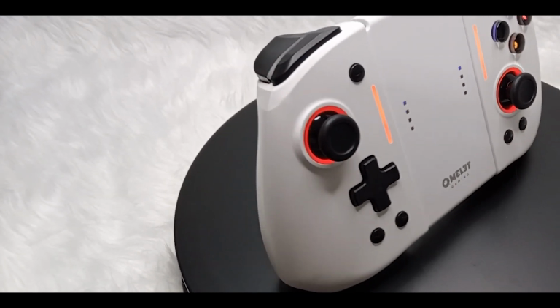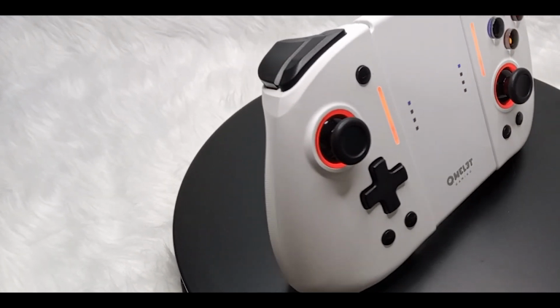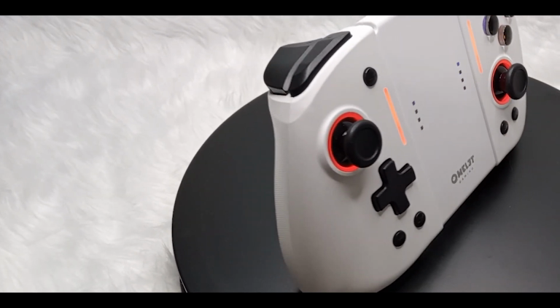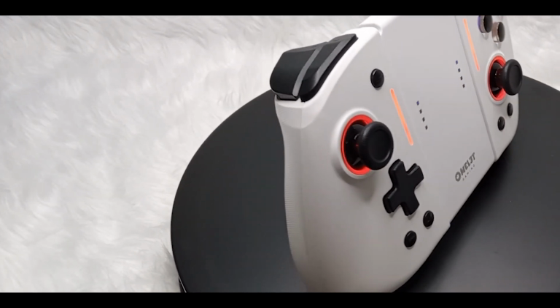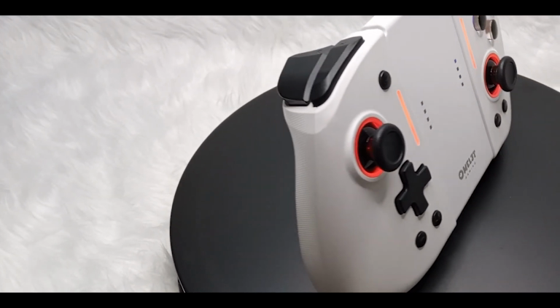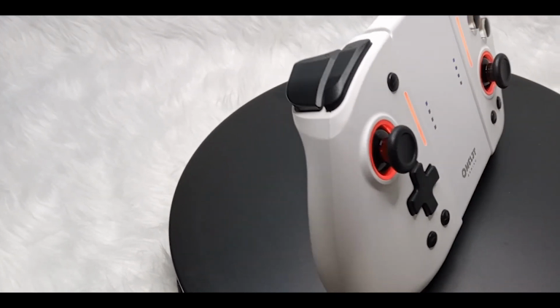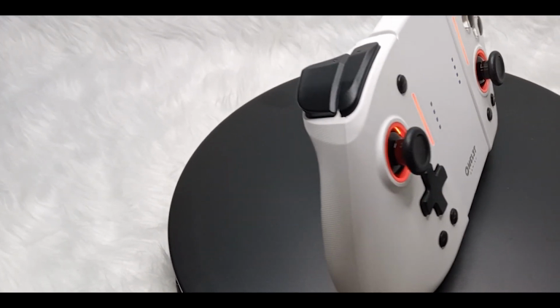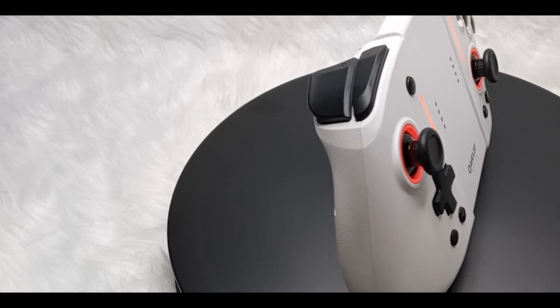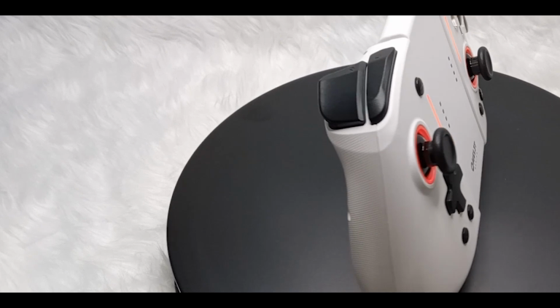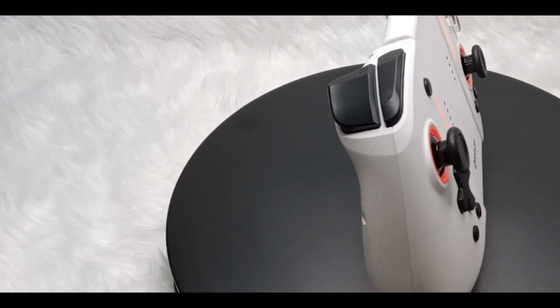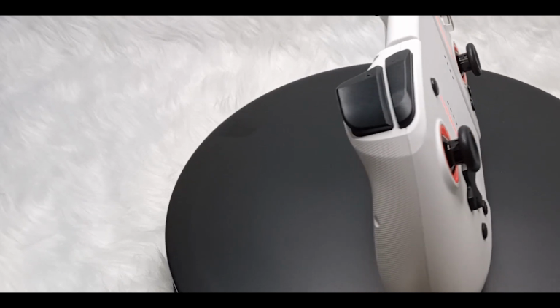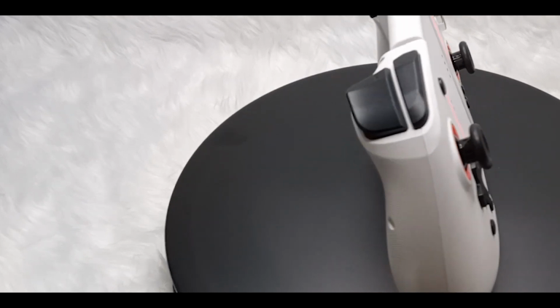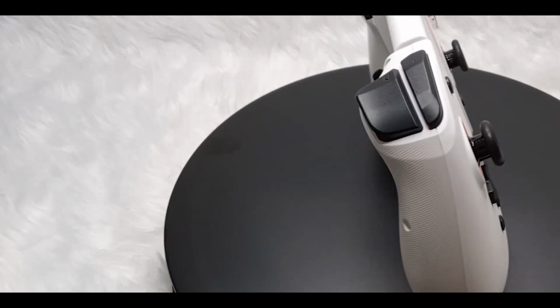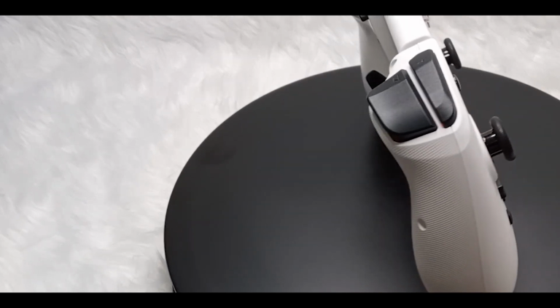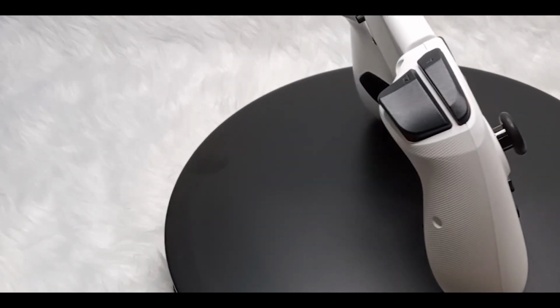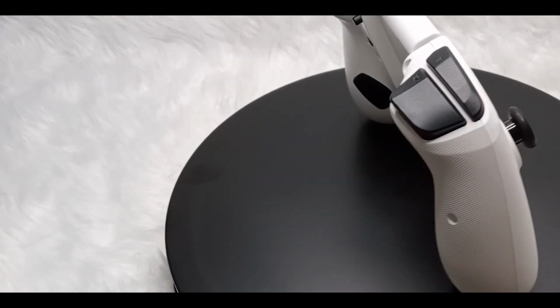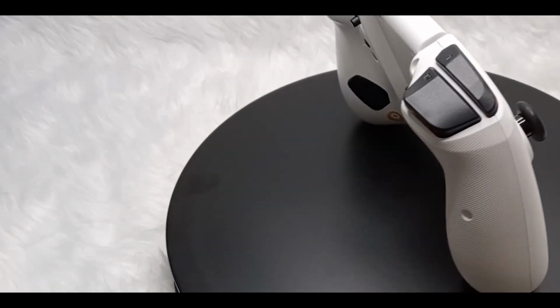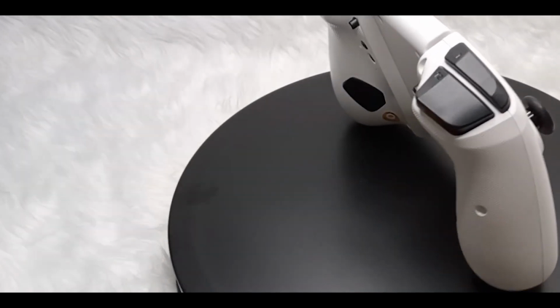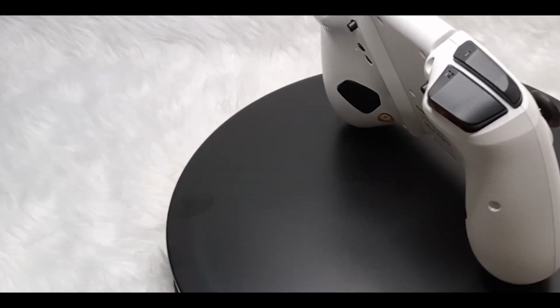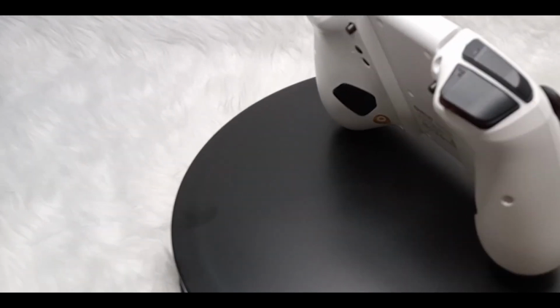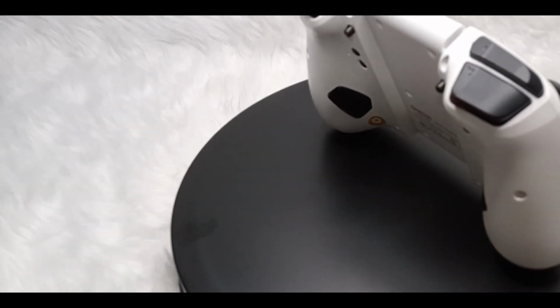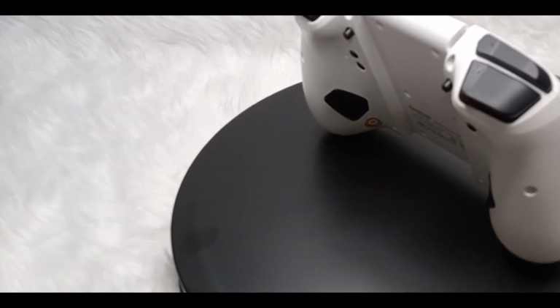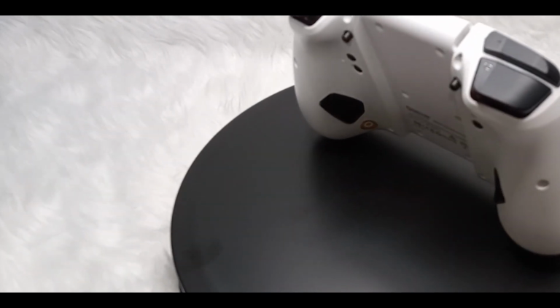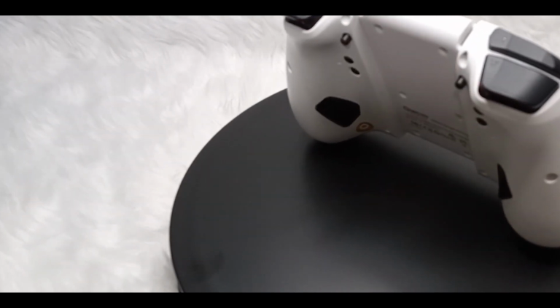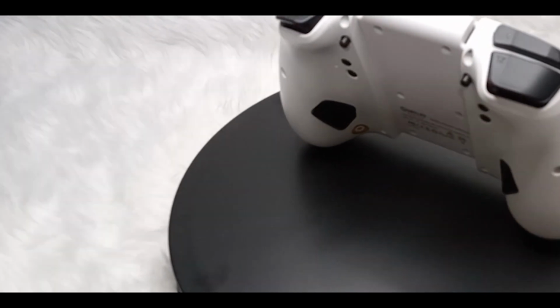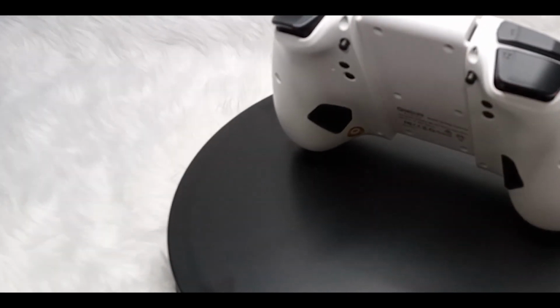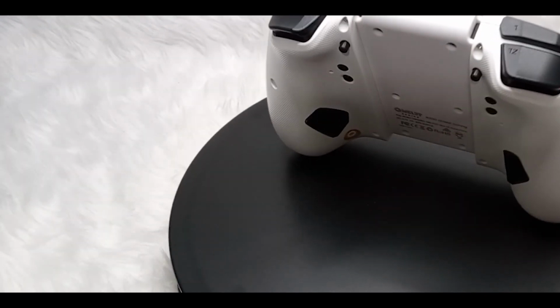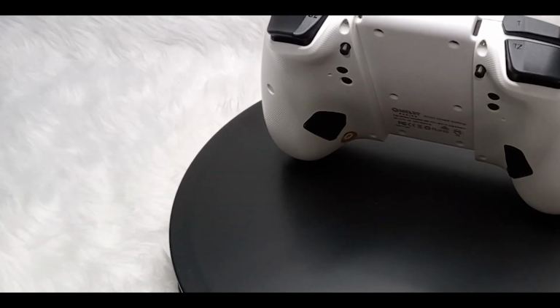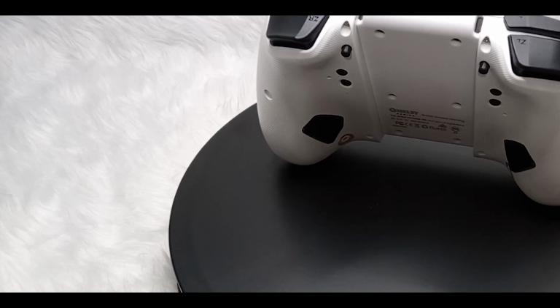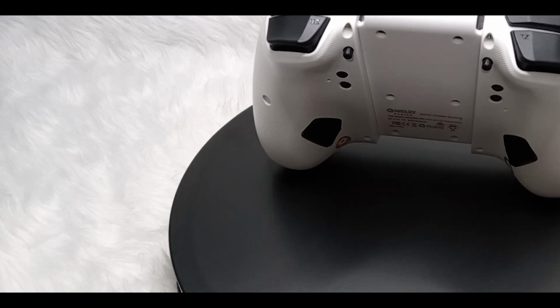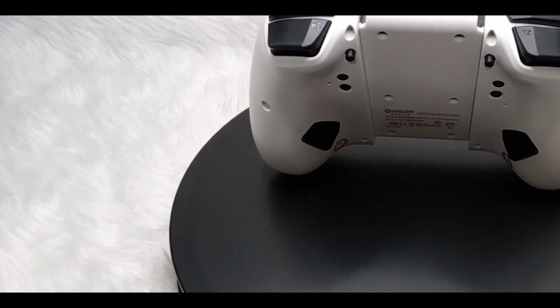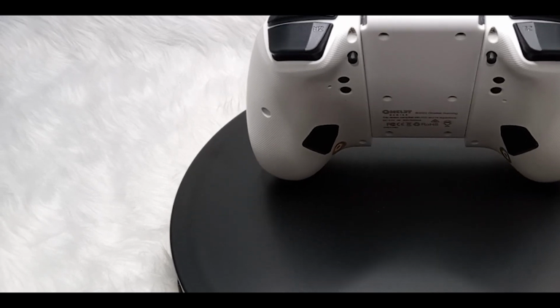I'll also be leaving a link down below on how to get this controller if you want to get your own. So, without further ado, let's dive in.